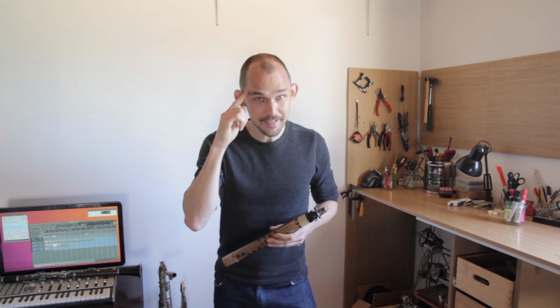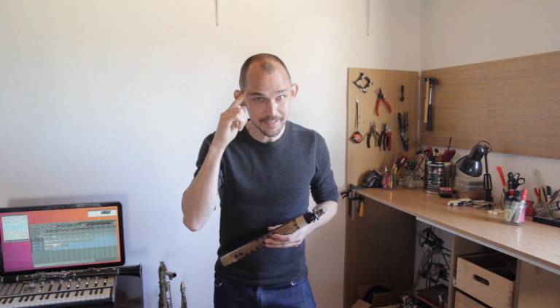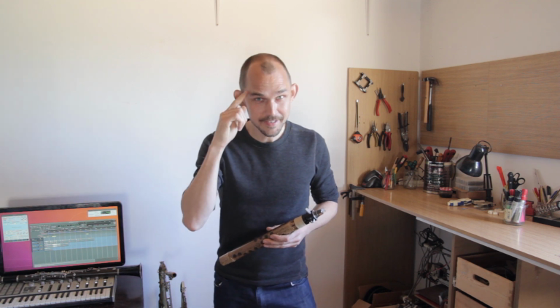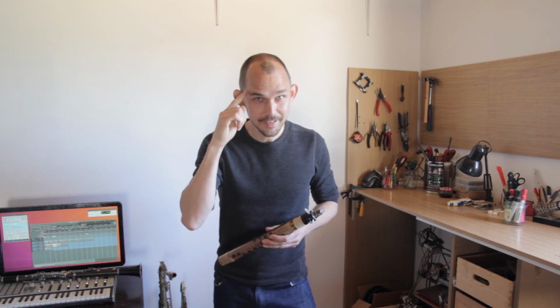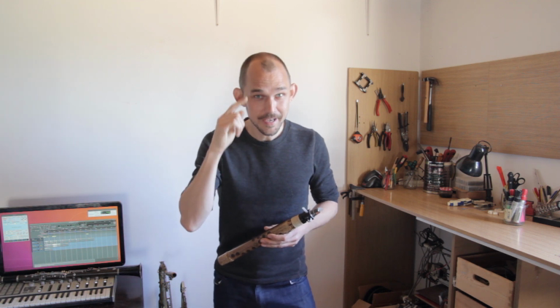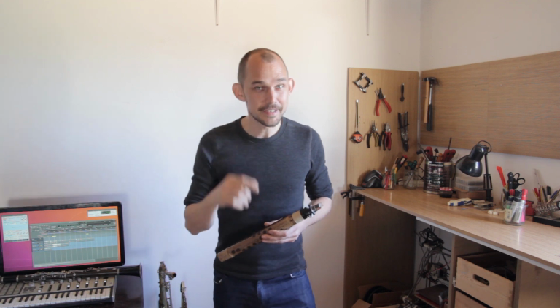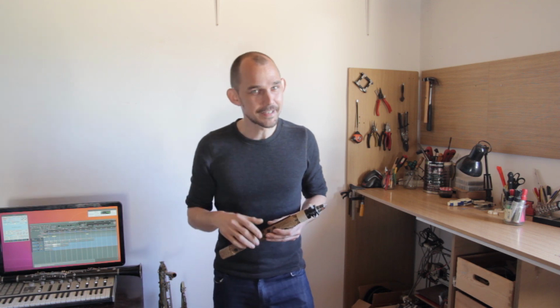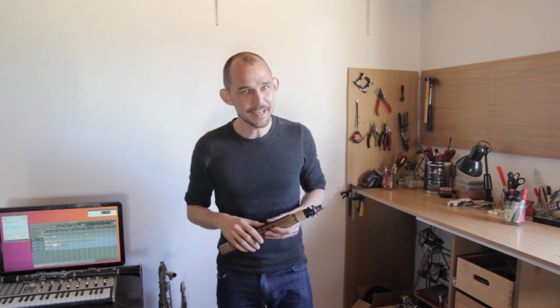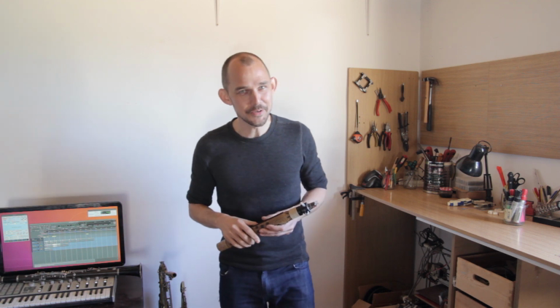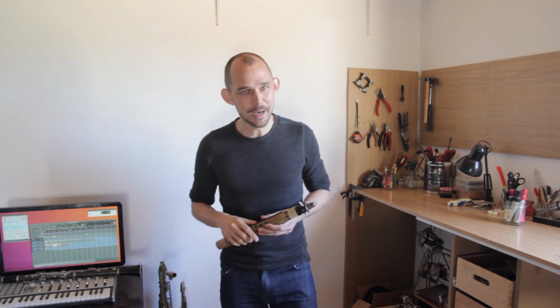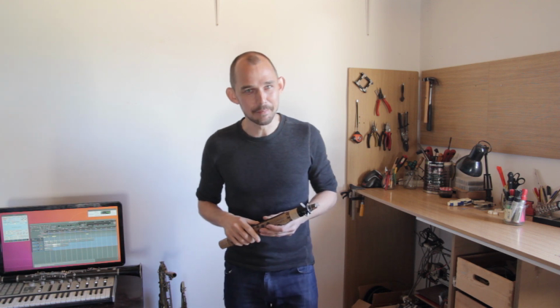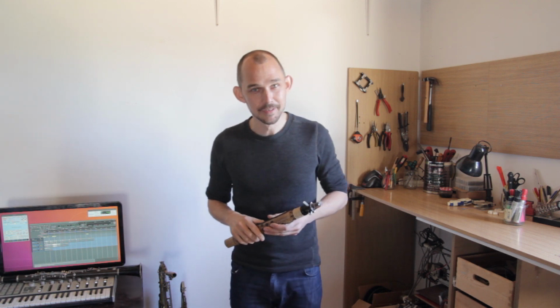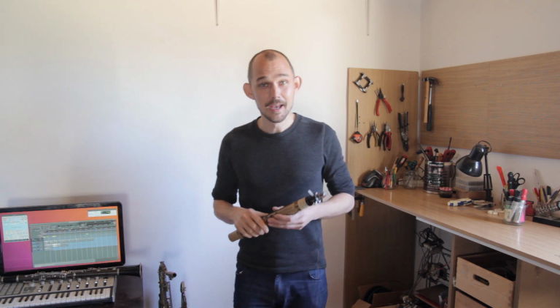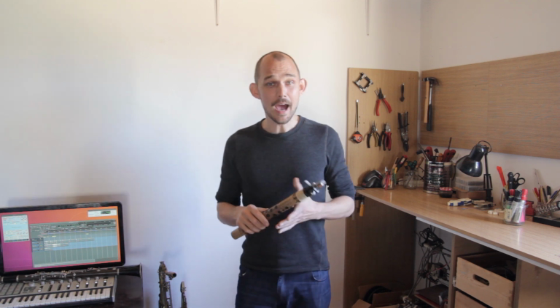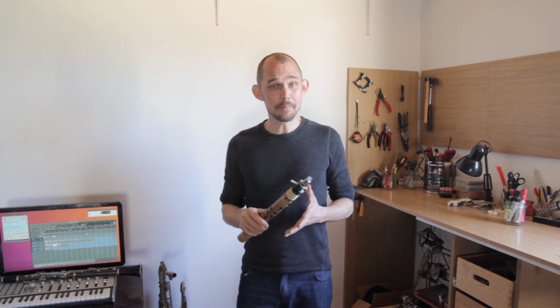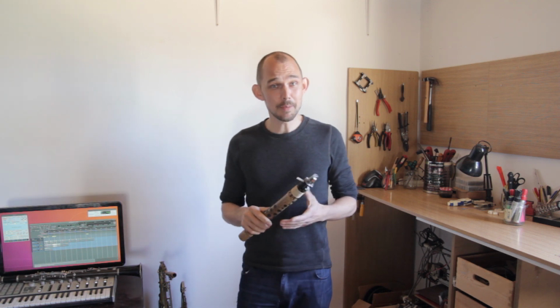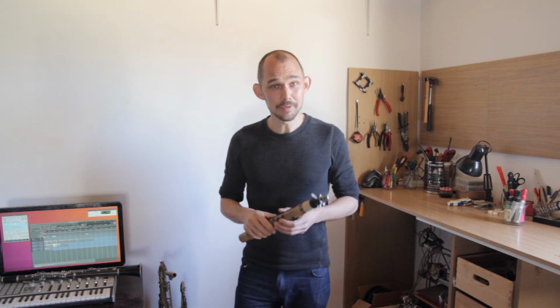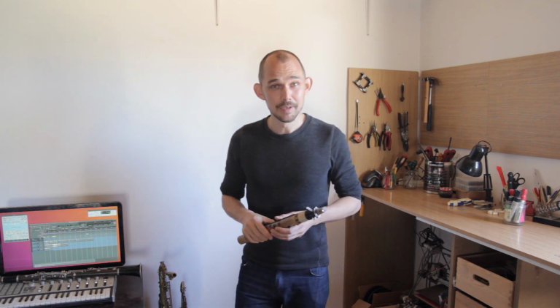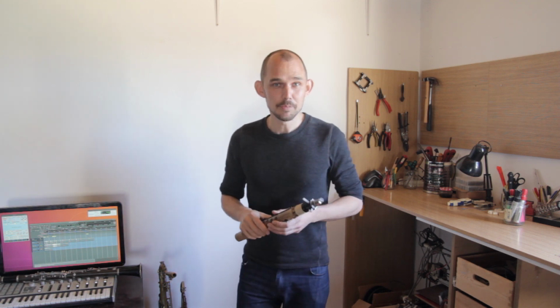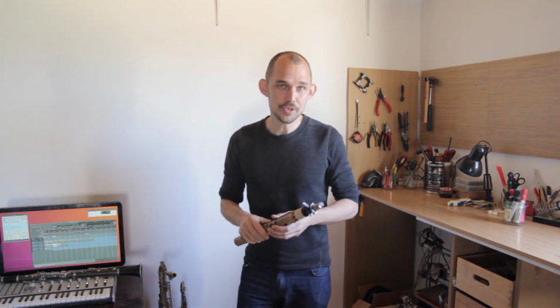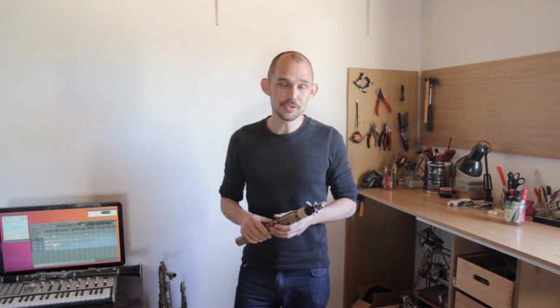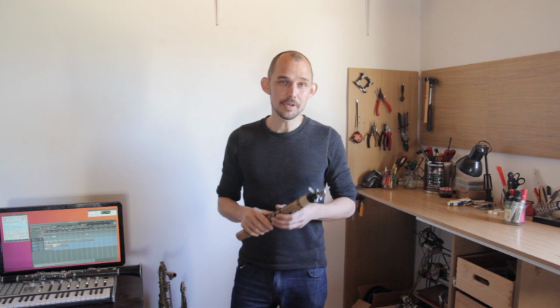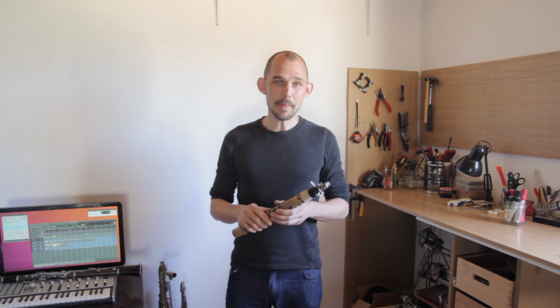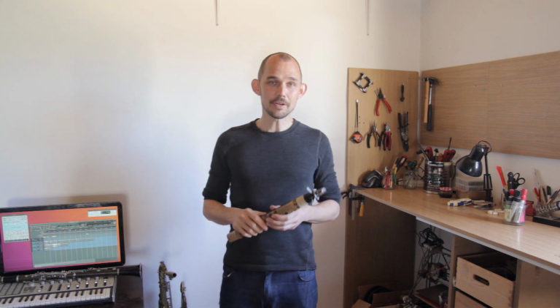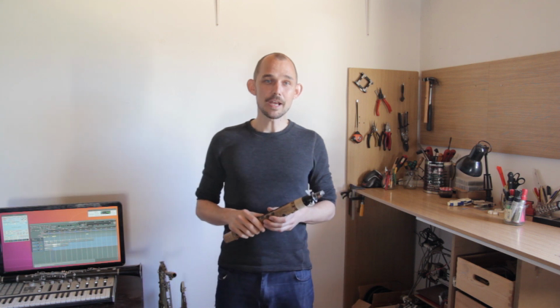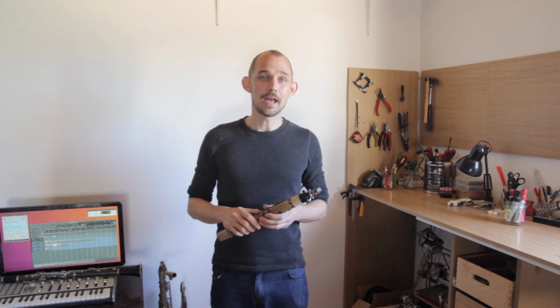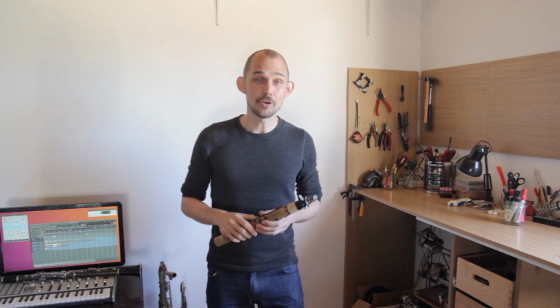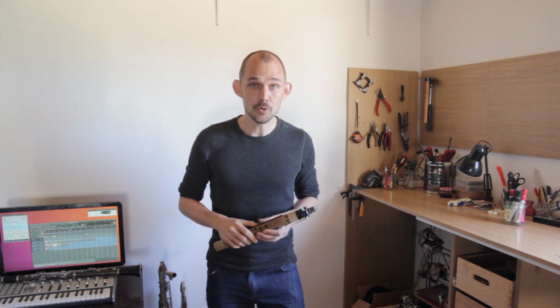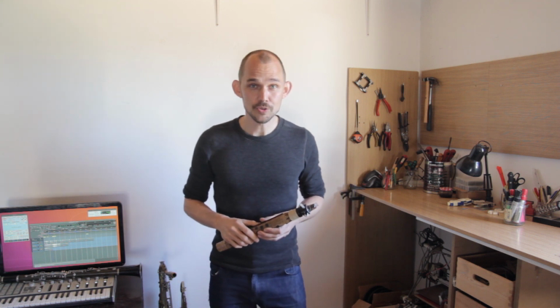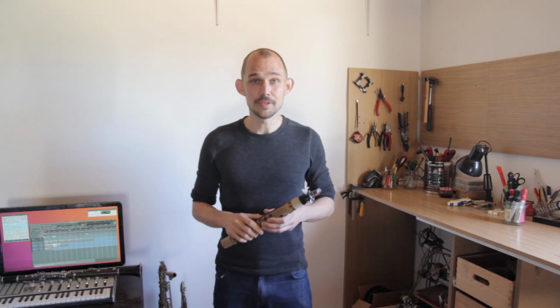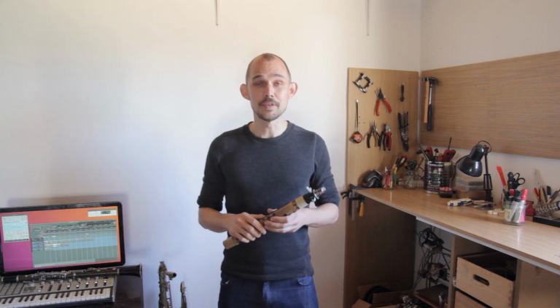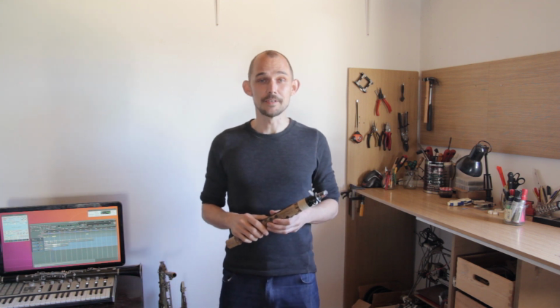This is the Continuum Lab. I'm Jeppe, musician, maker, and your host on this visit.